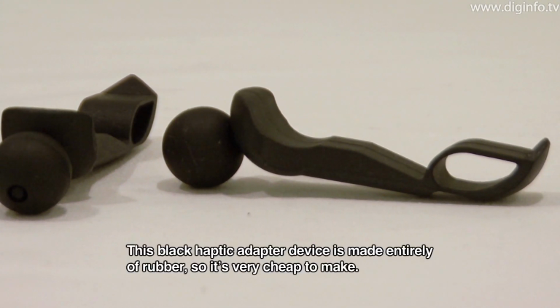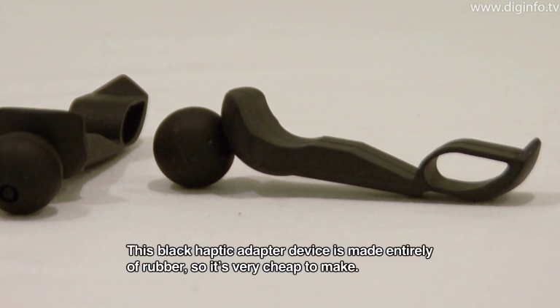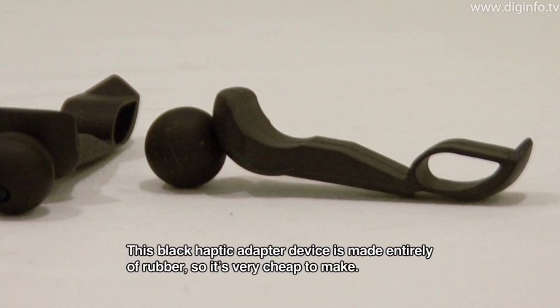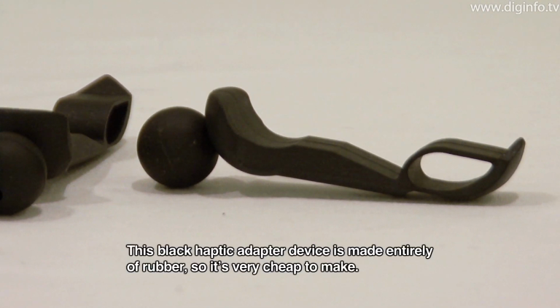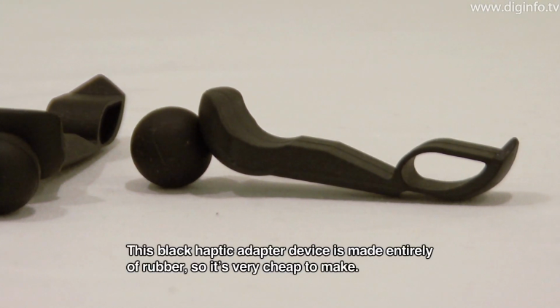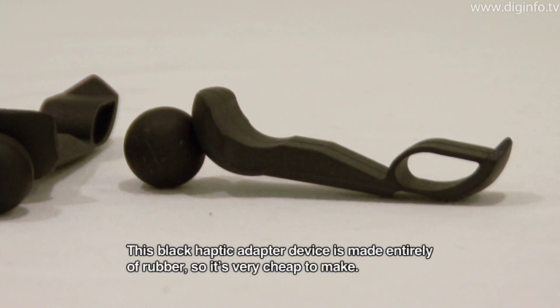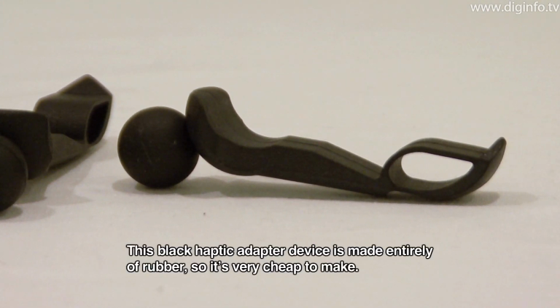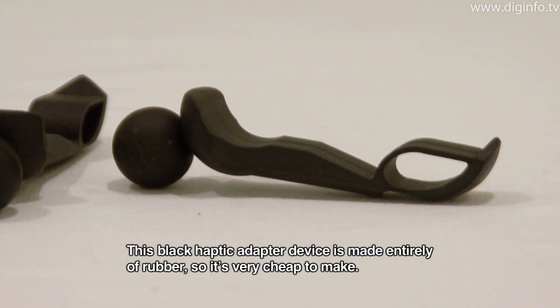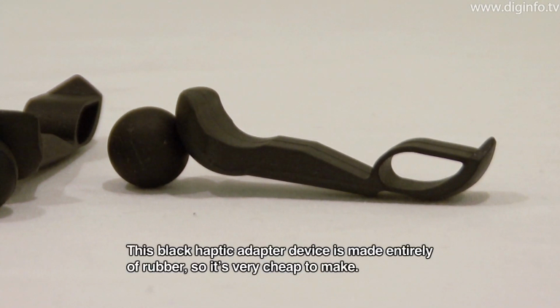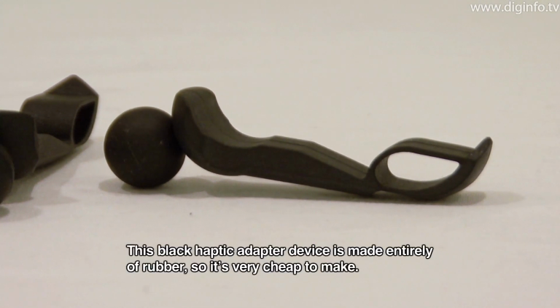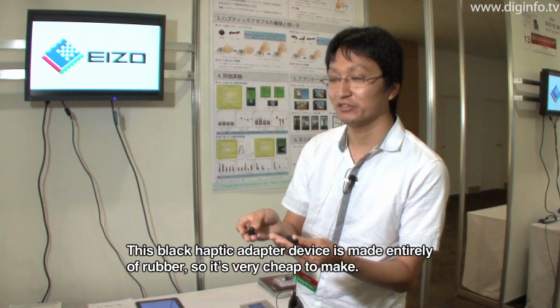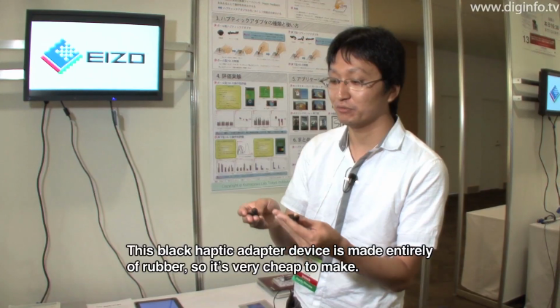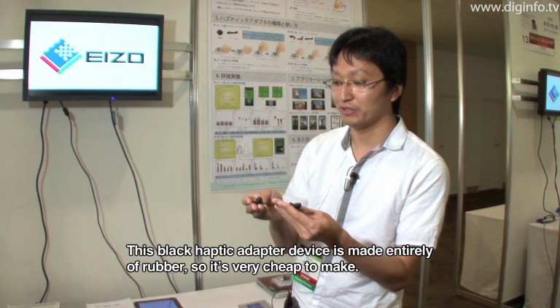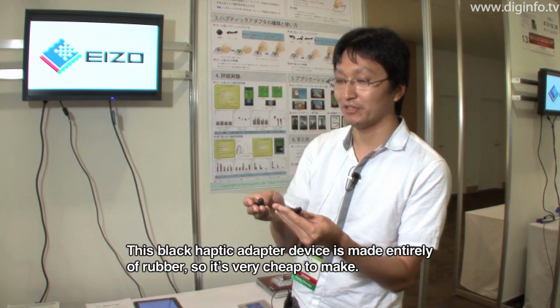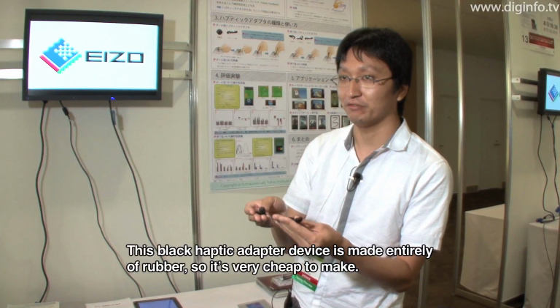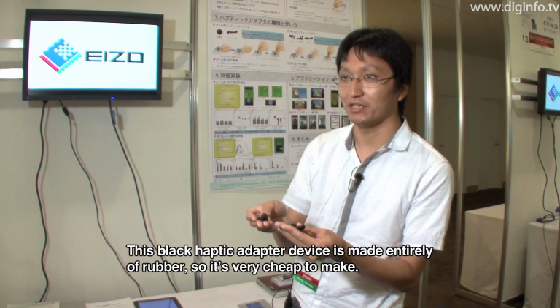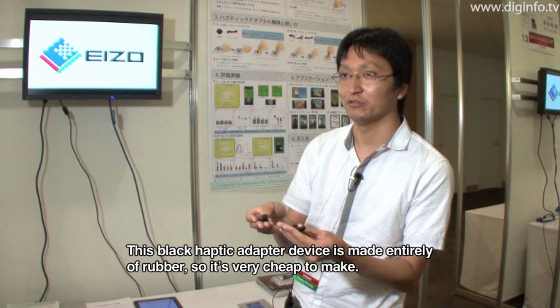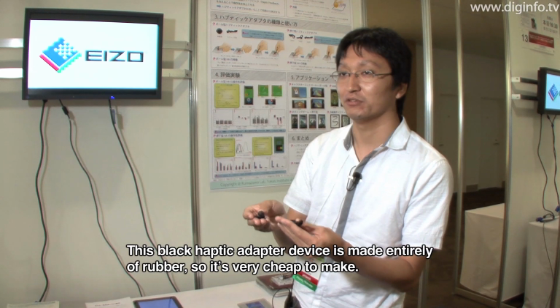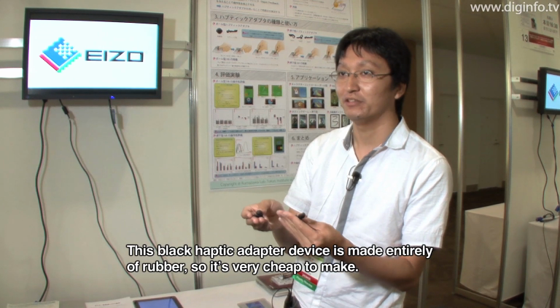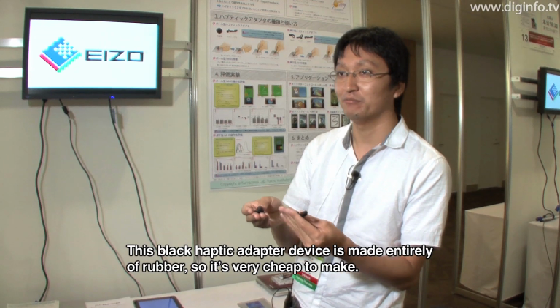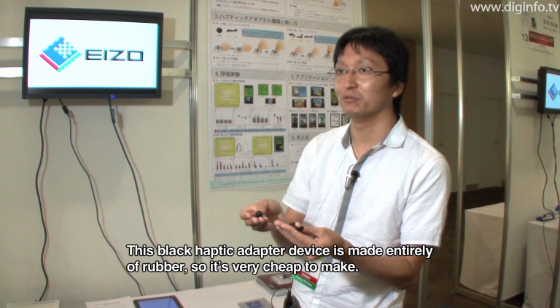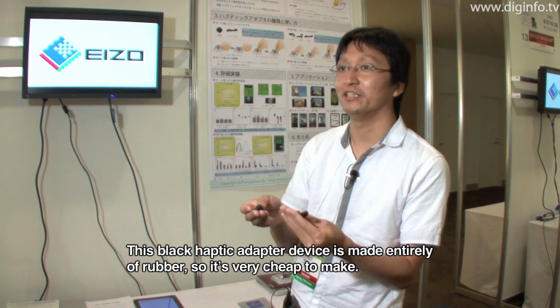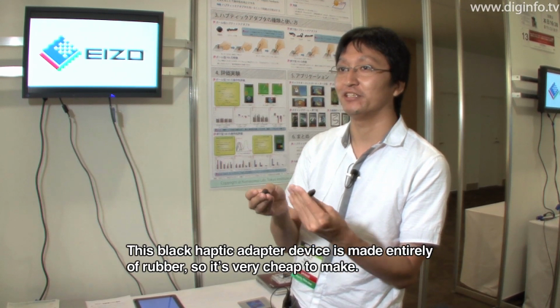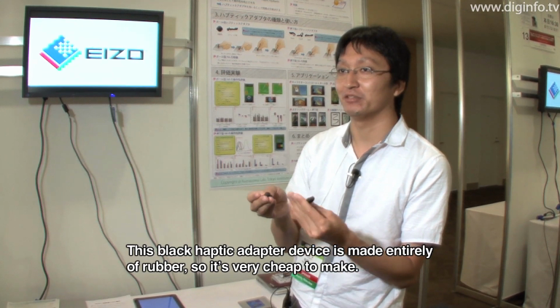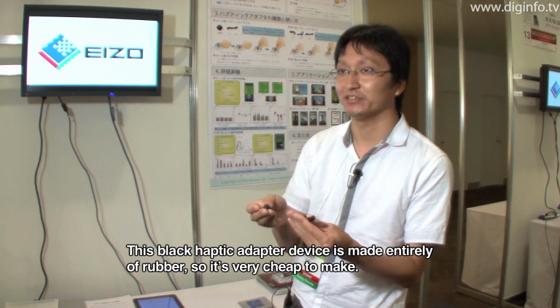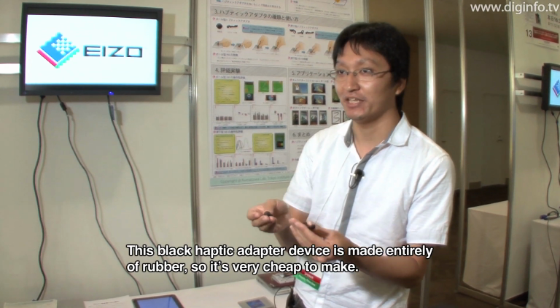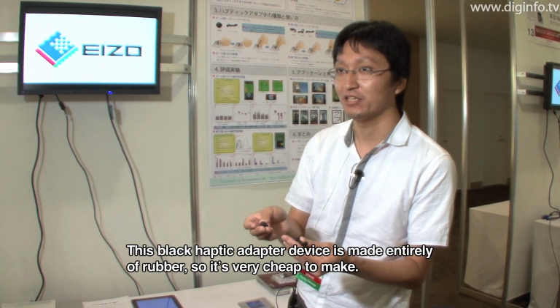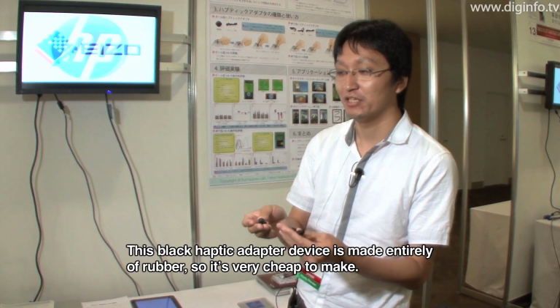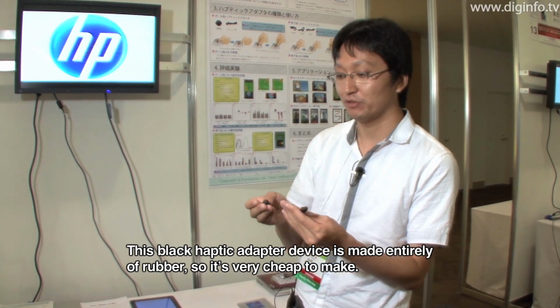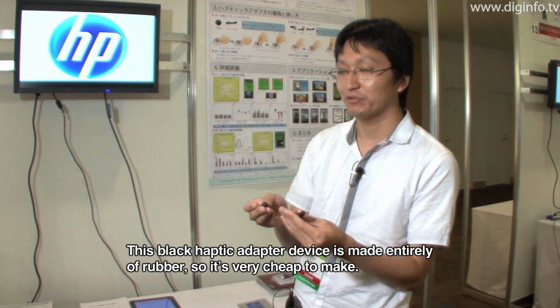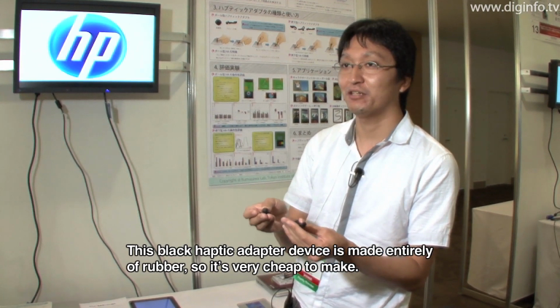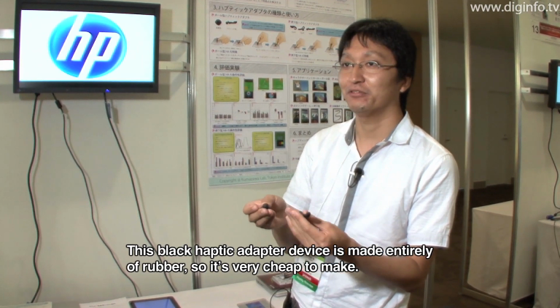This device is made entirely of foam, and it's very low cost.